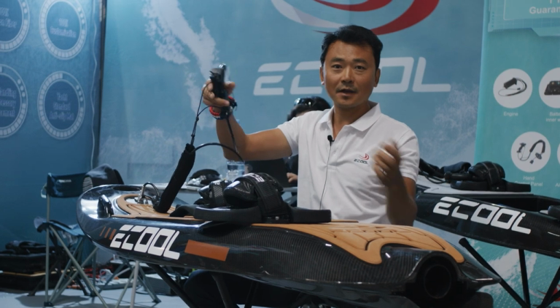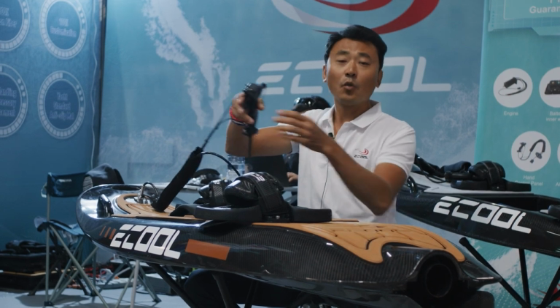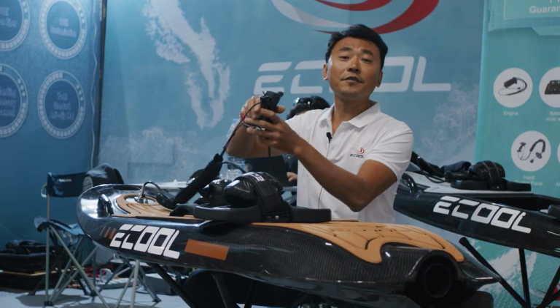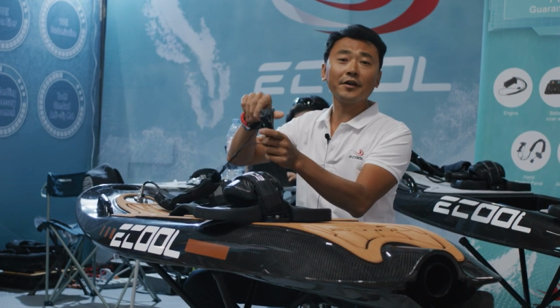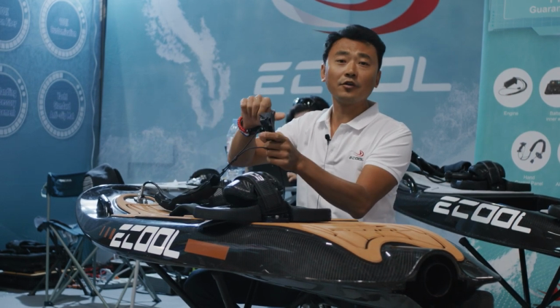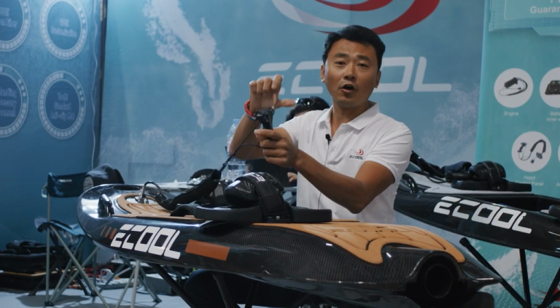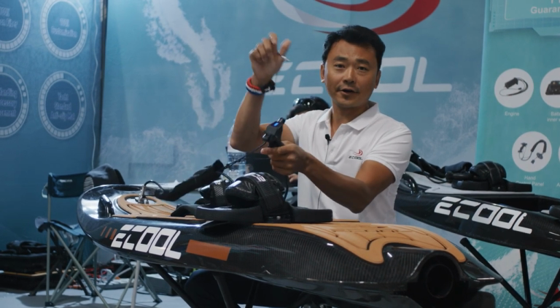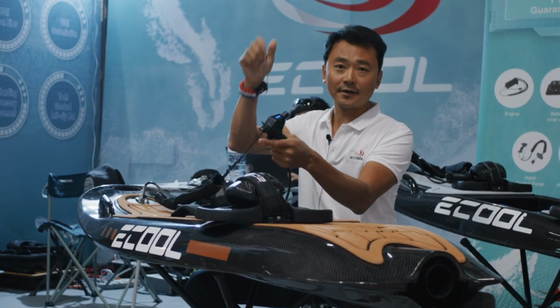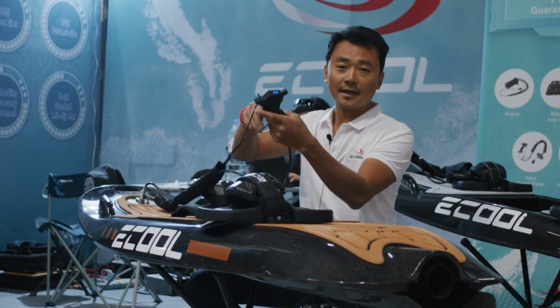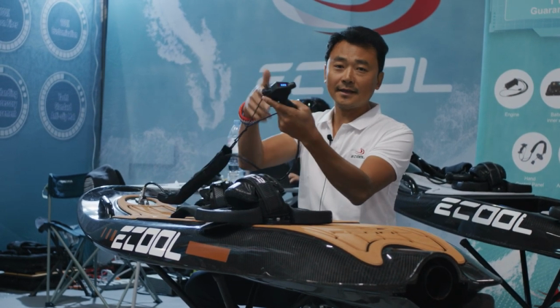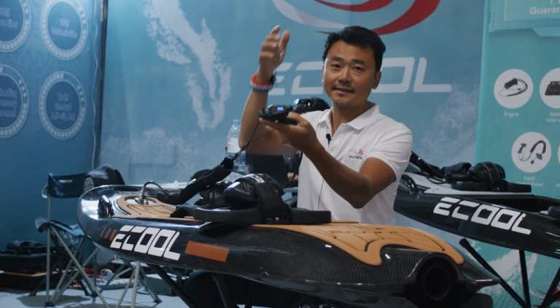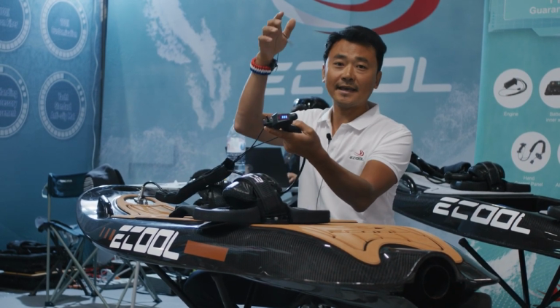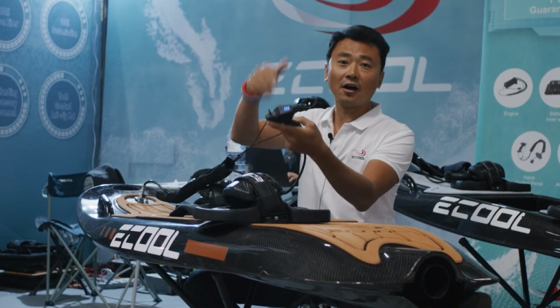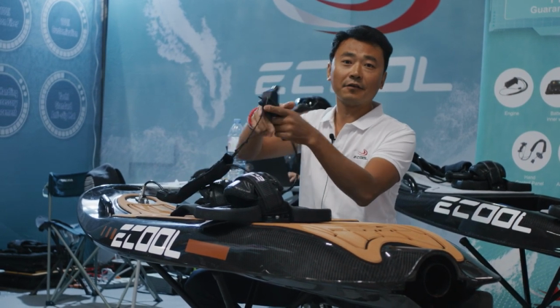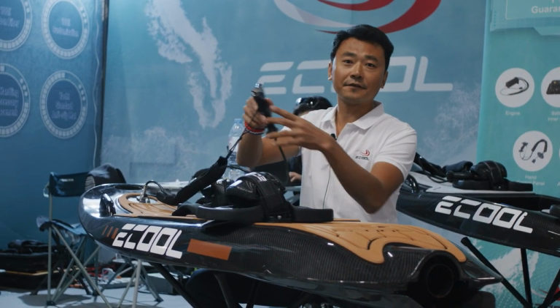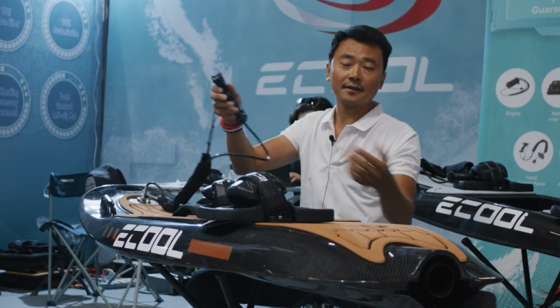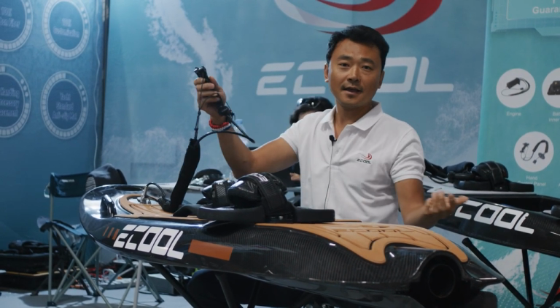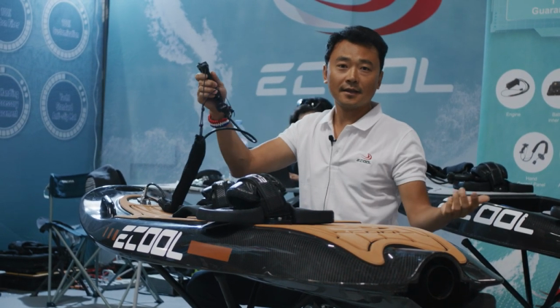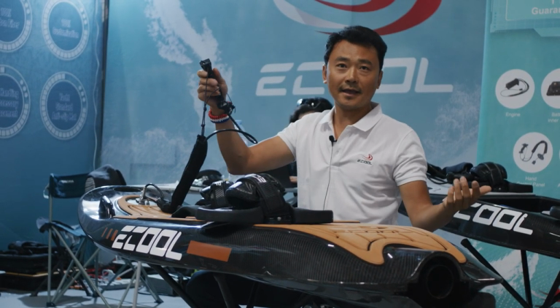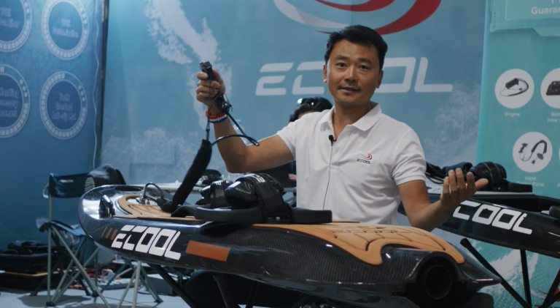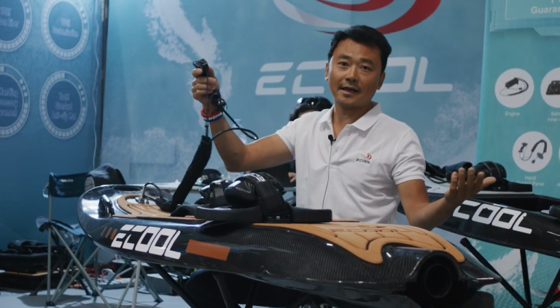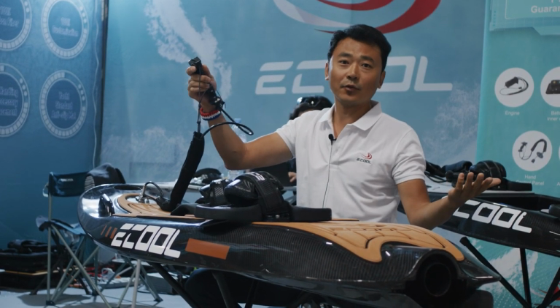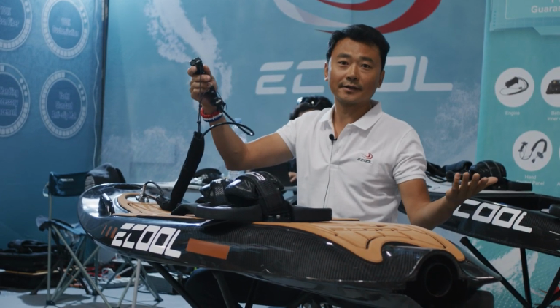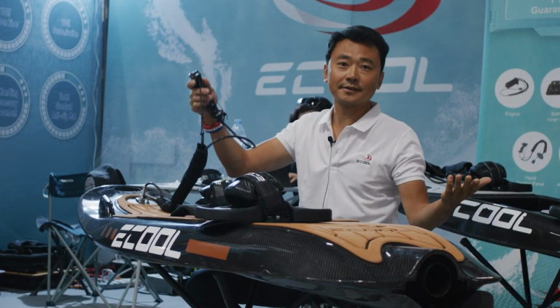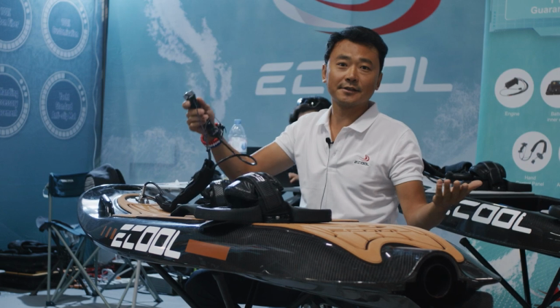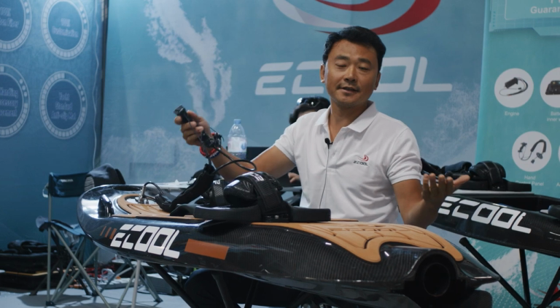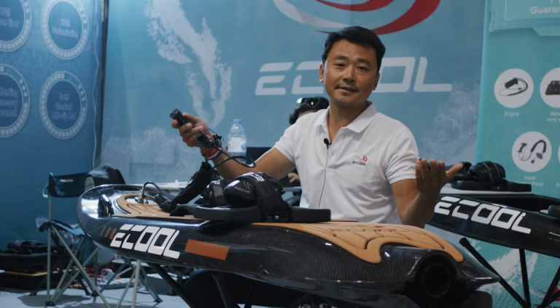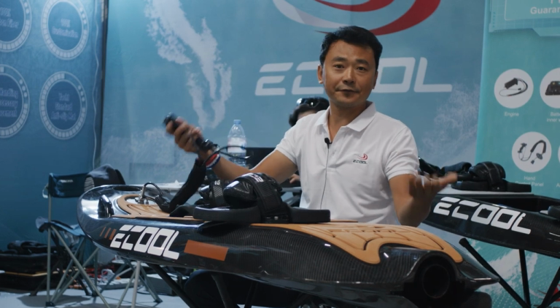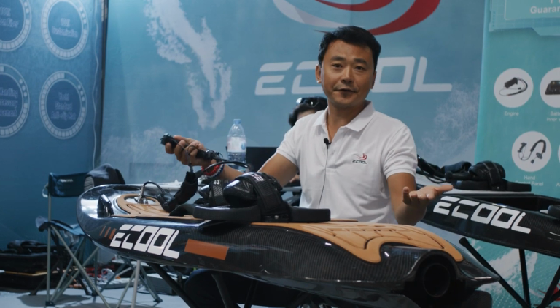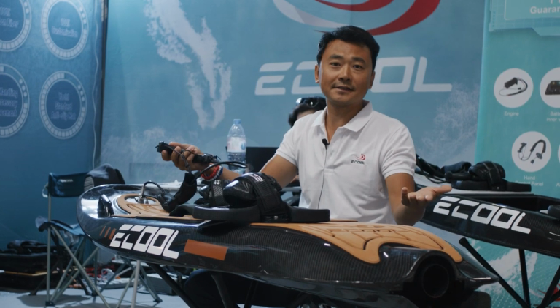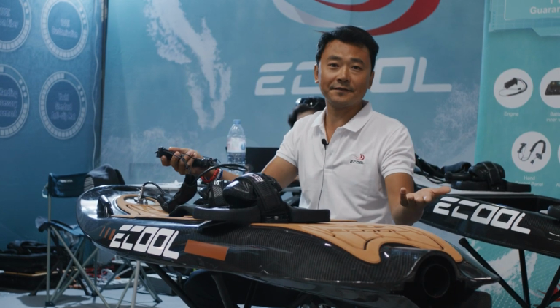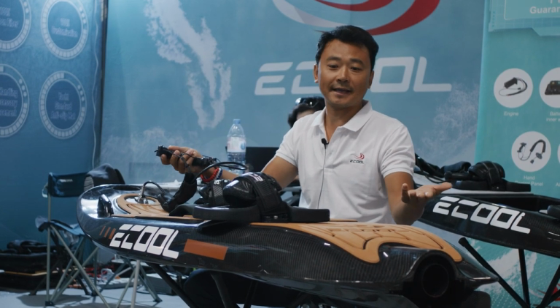When you fall off, then this key is off and it doesn't work. So this is for your safety.